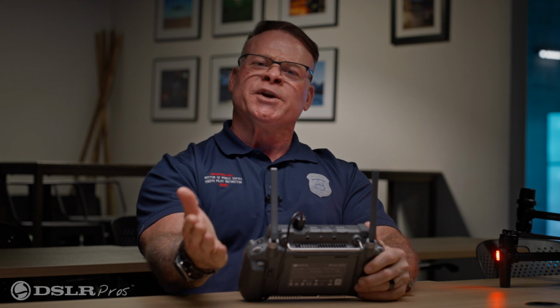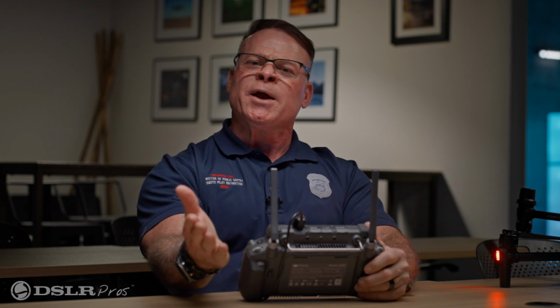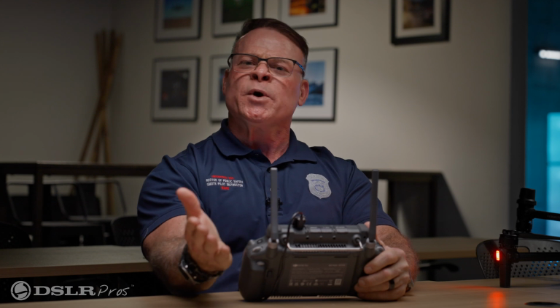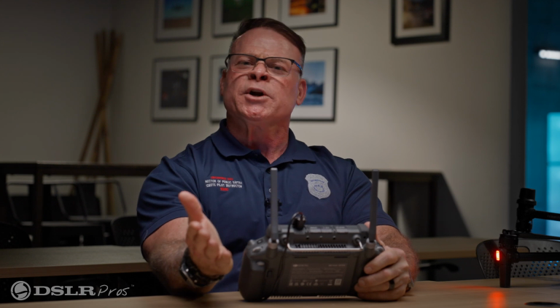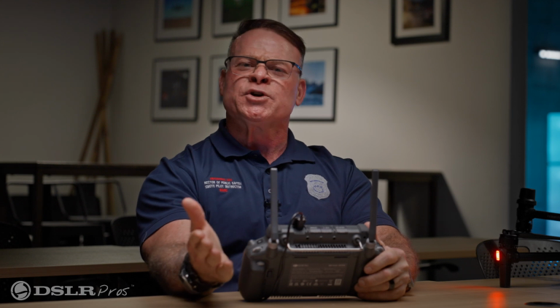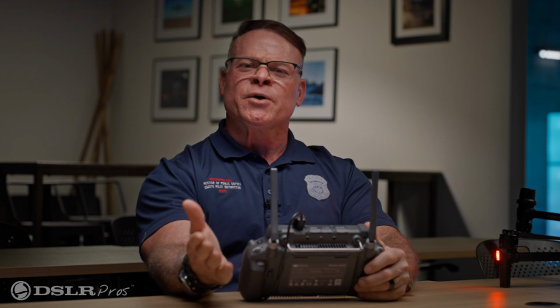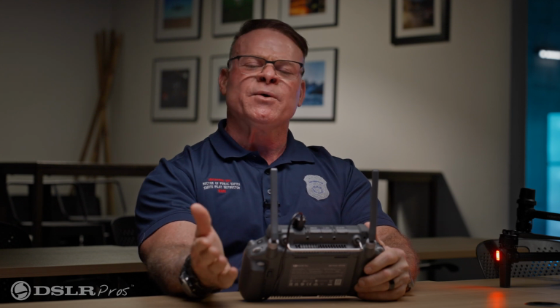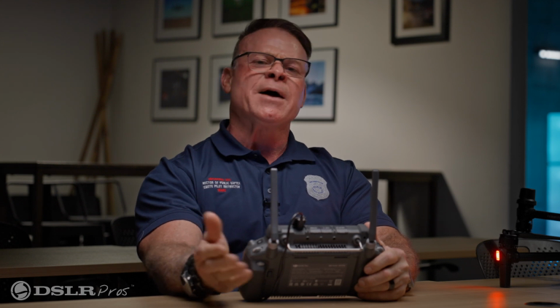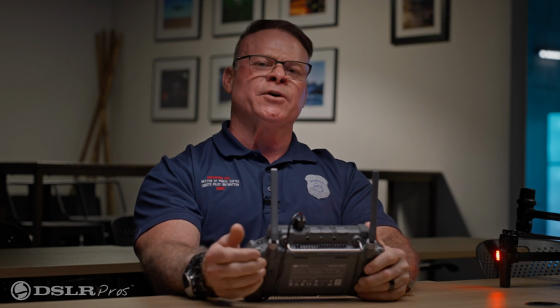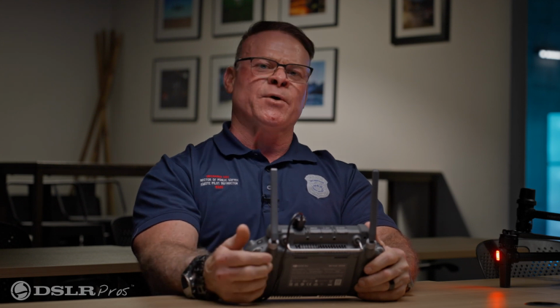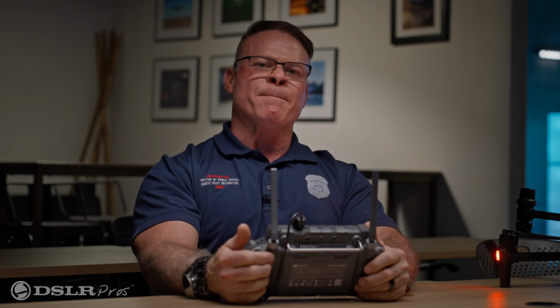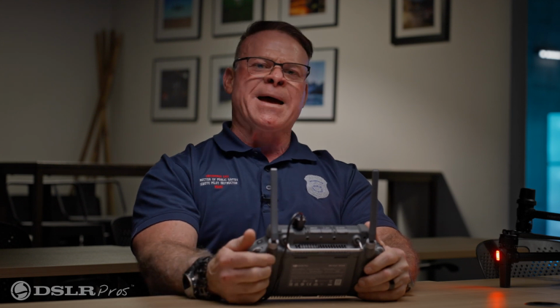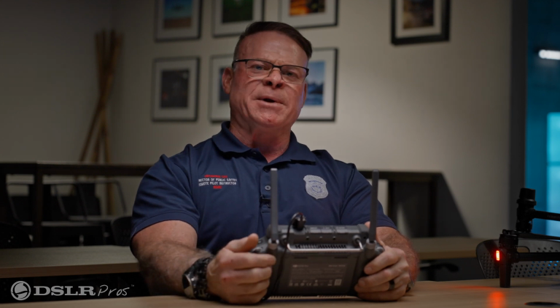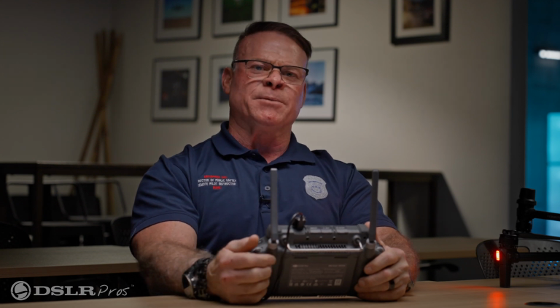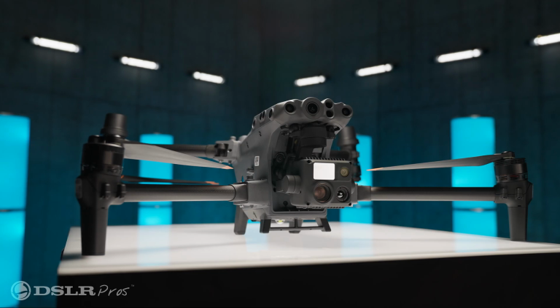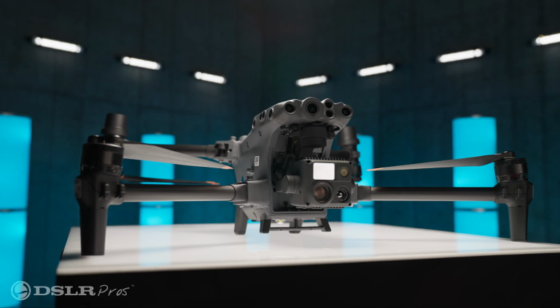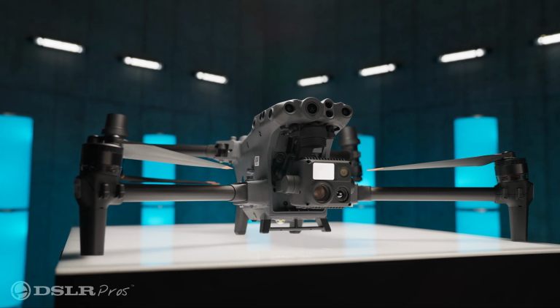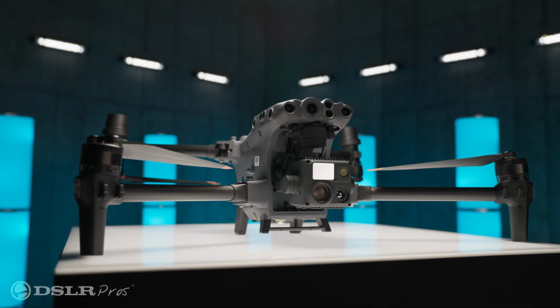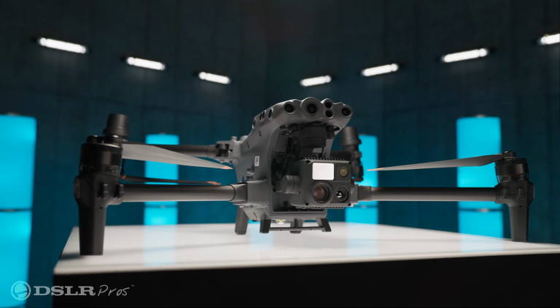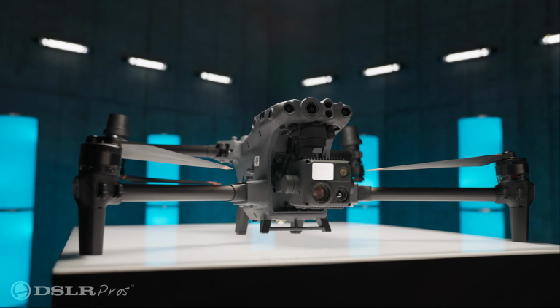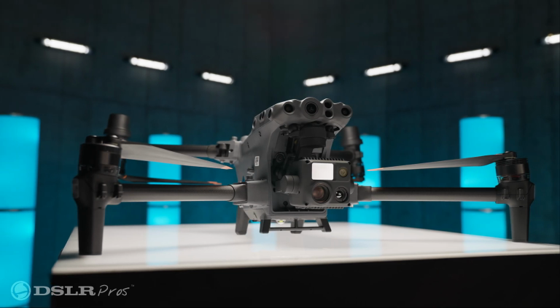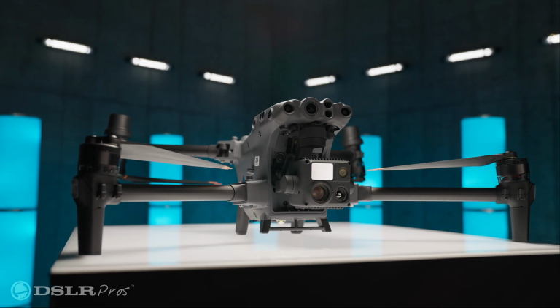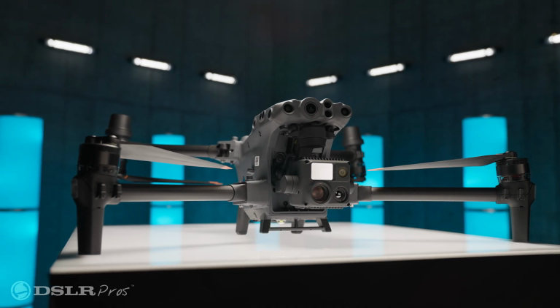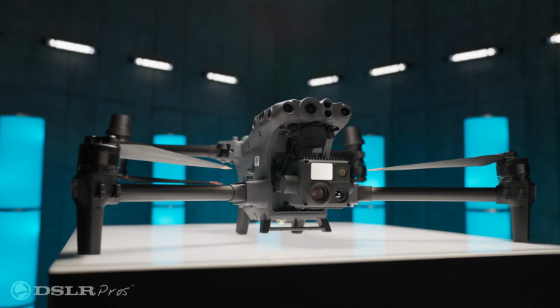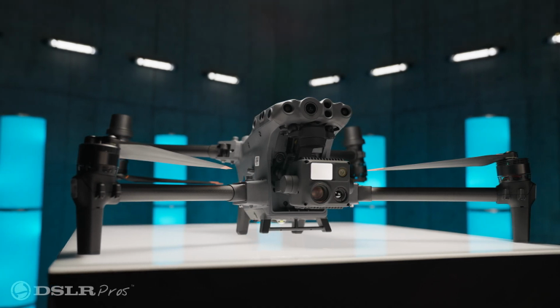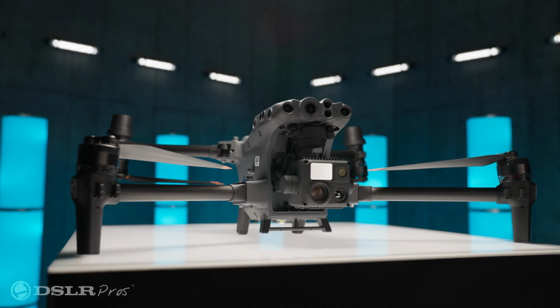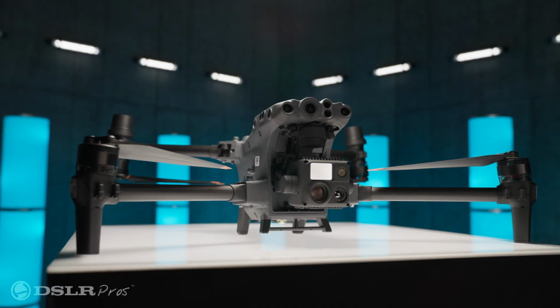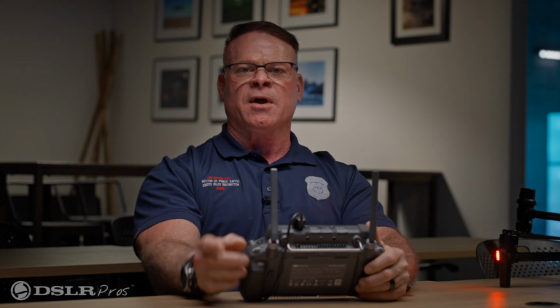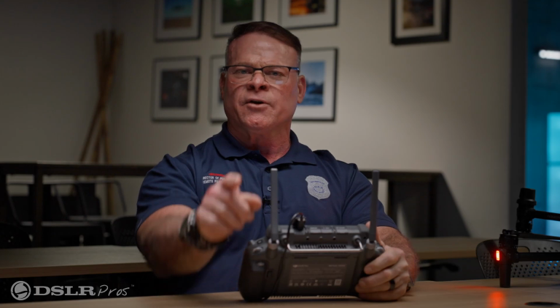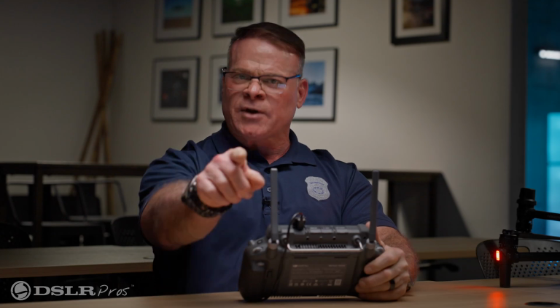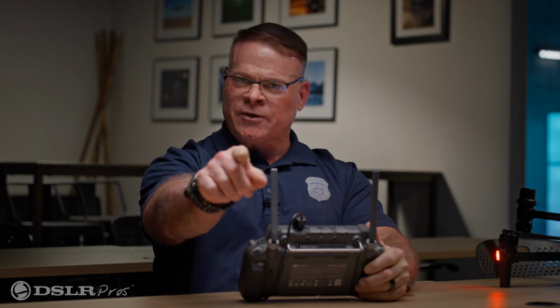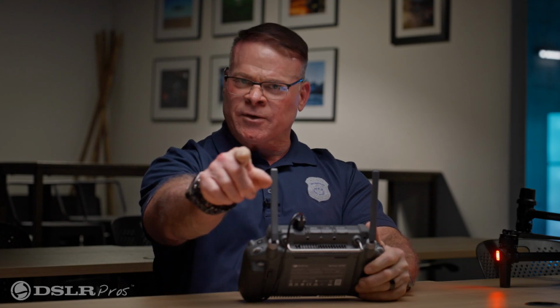Today we're going to show you how to do a mapping mission with the DJI M30. Stay tuned.